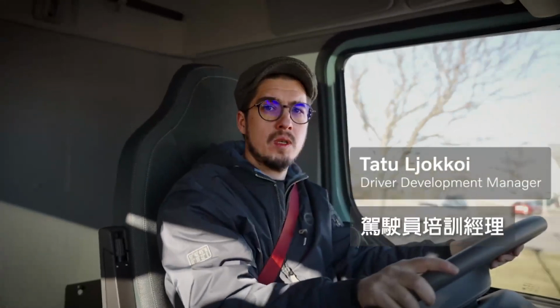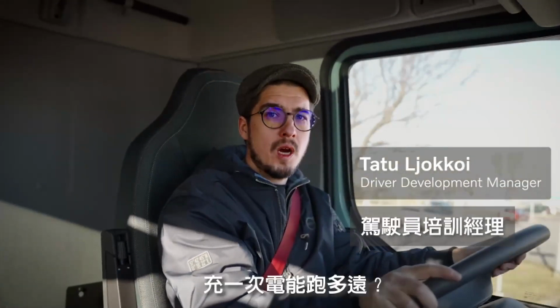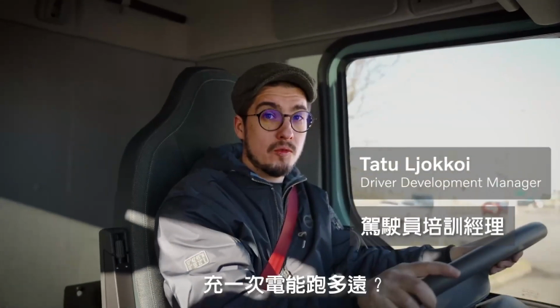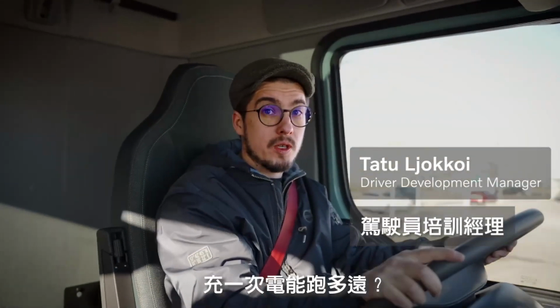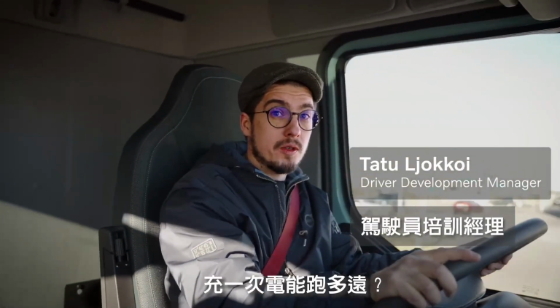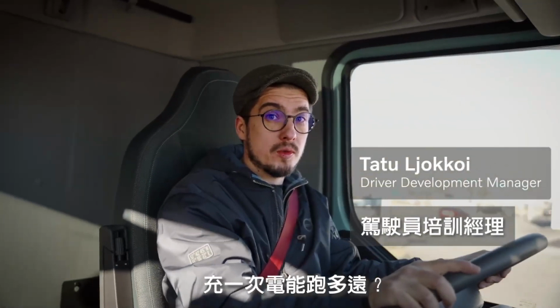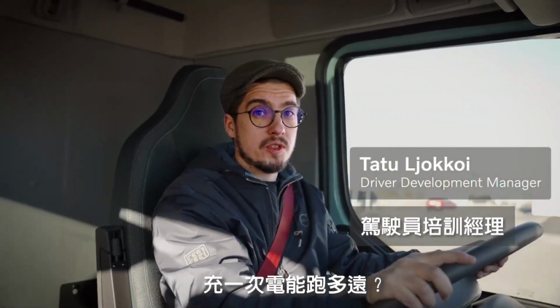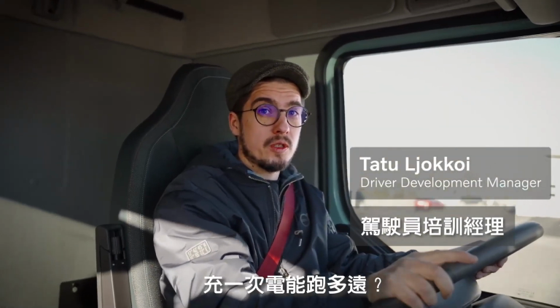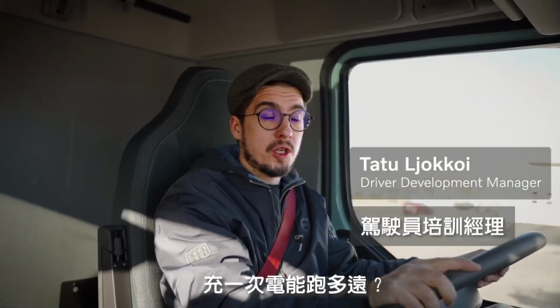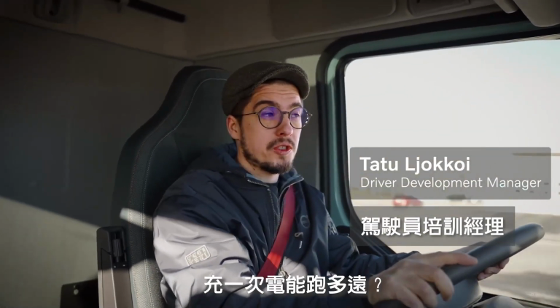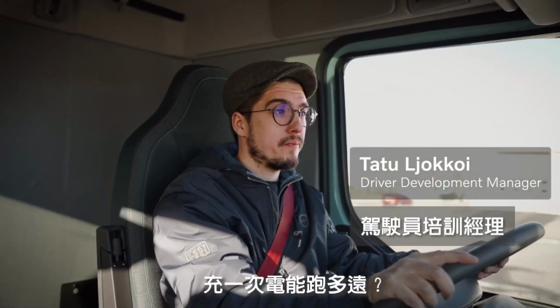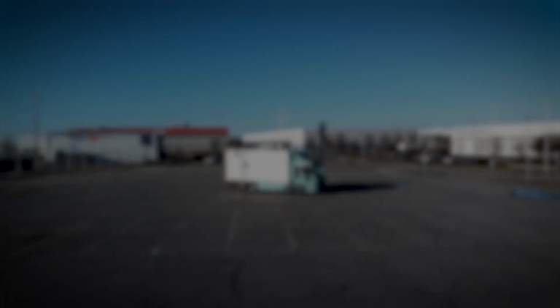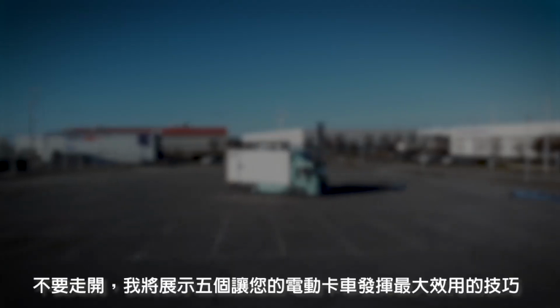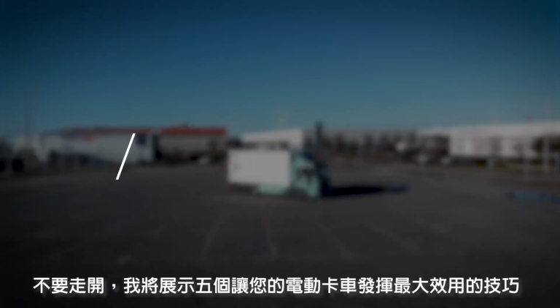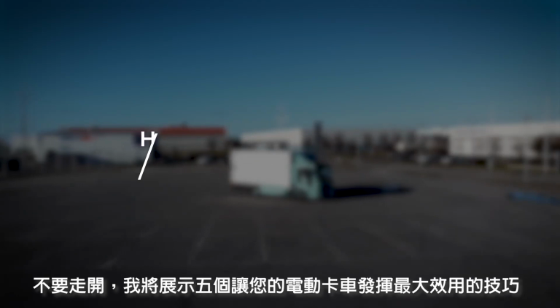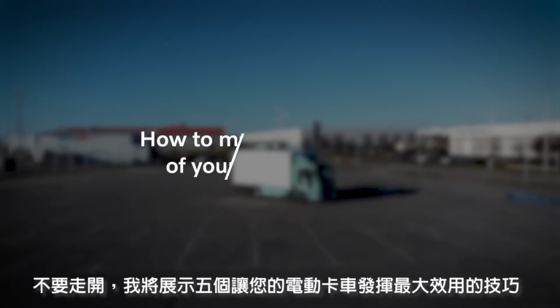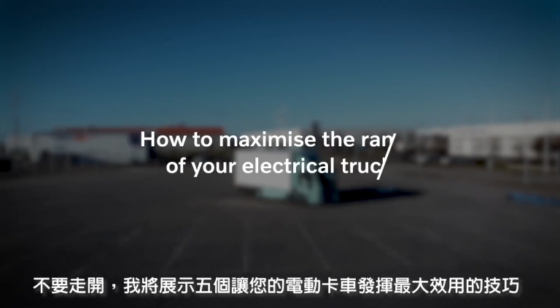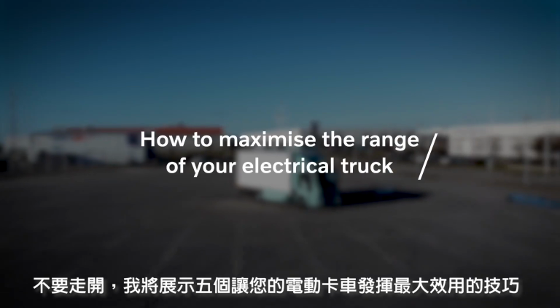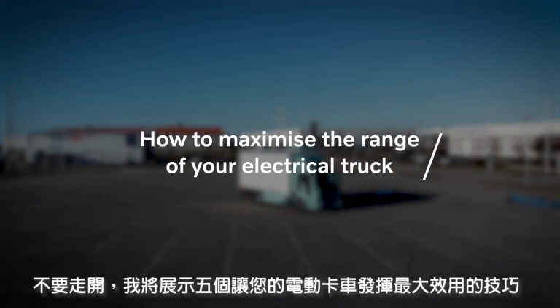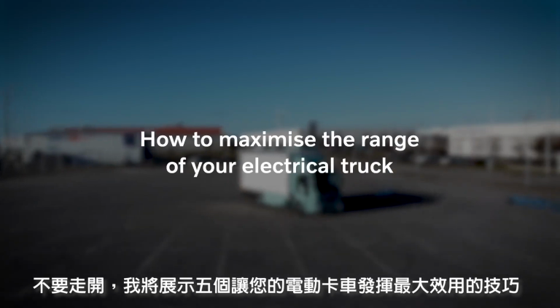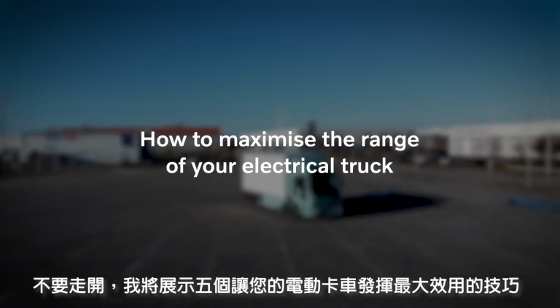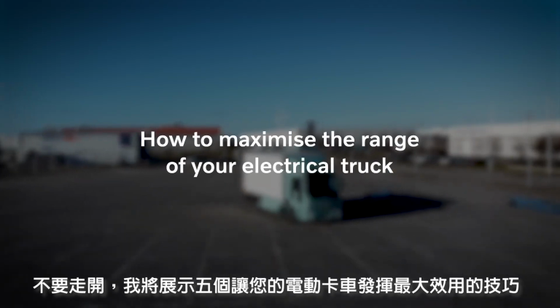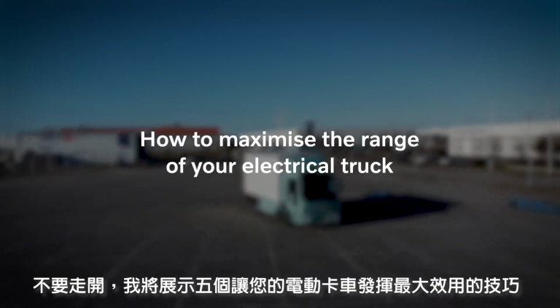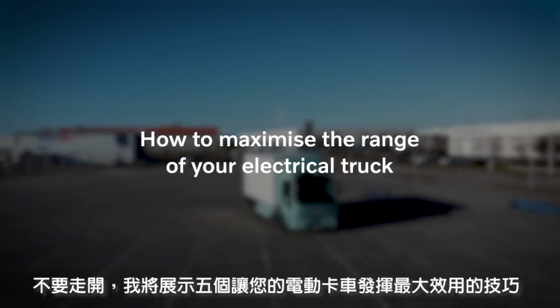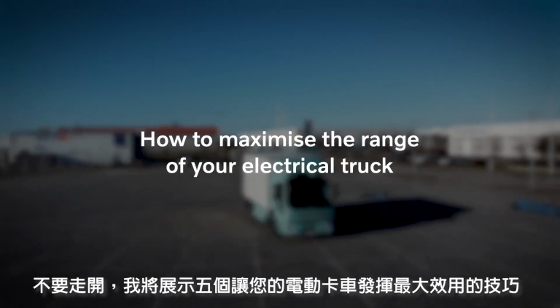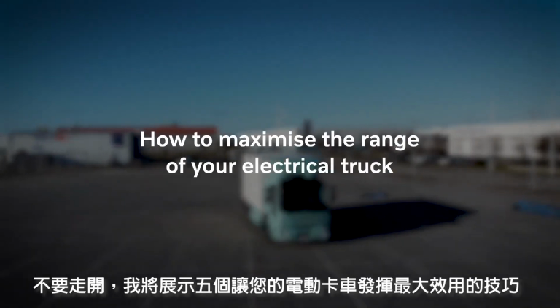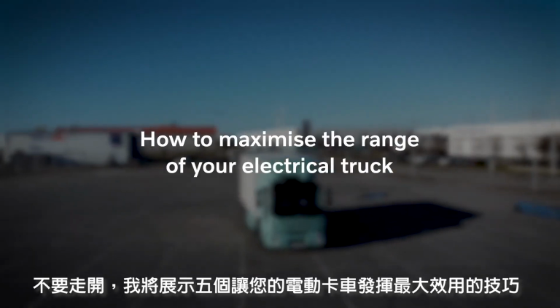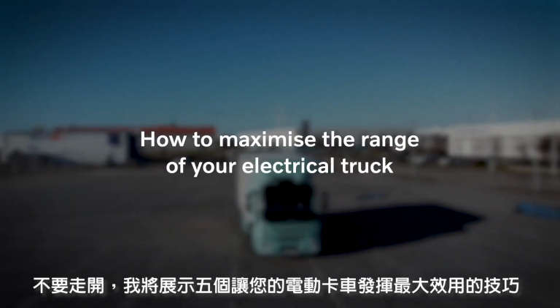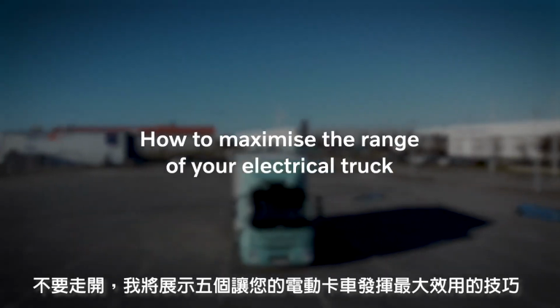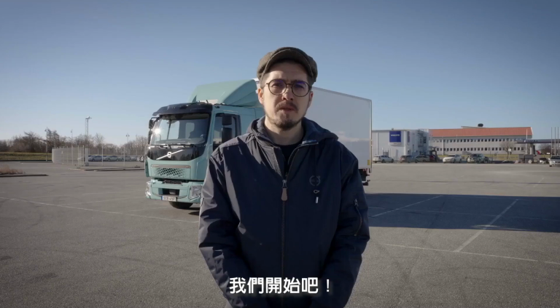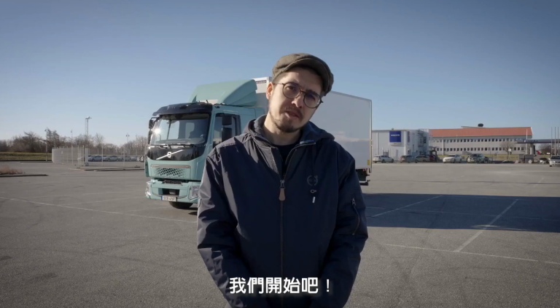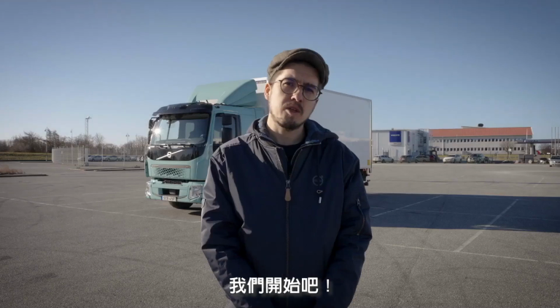How far can you go with a single charge? Stick around and I will show you five of my best tips. Let's go!